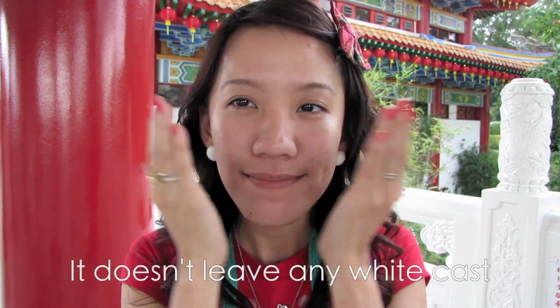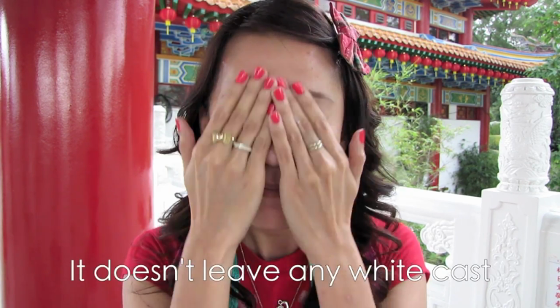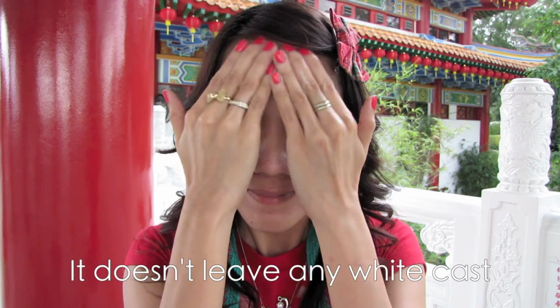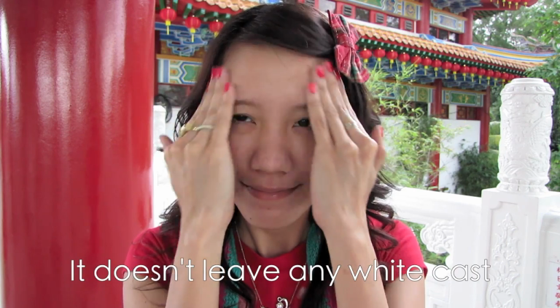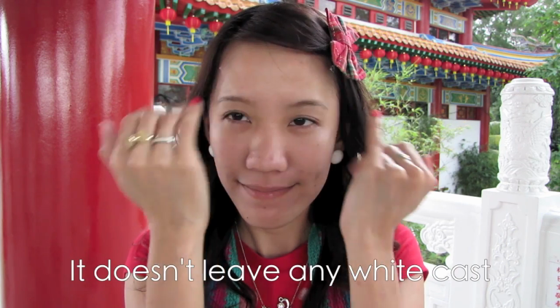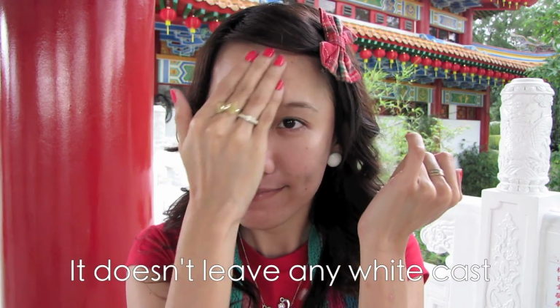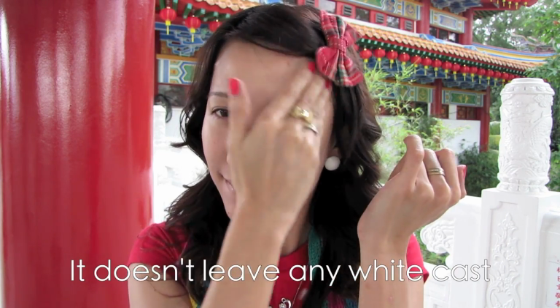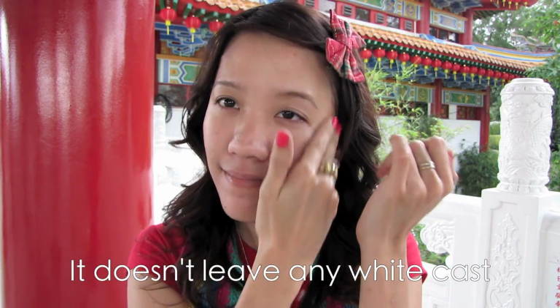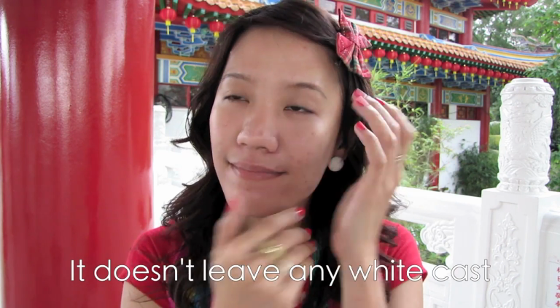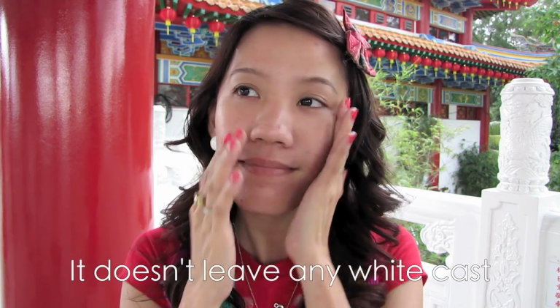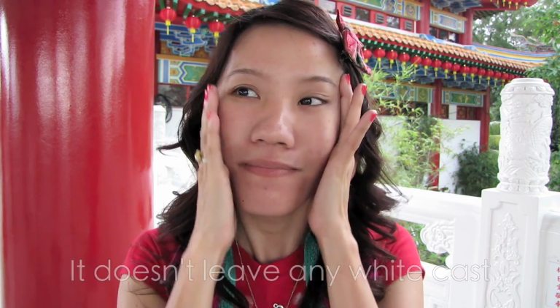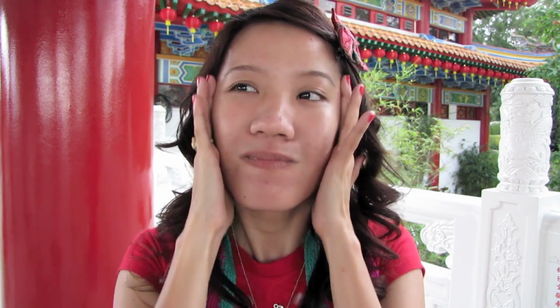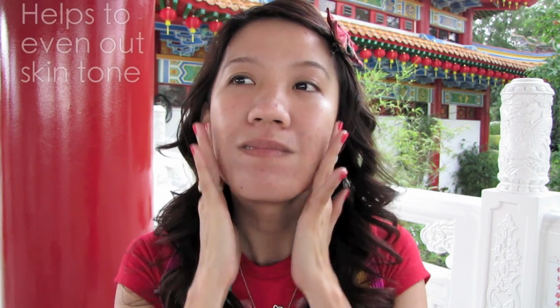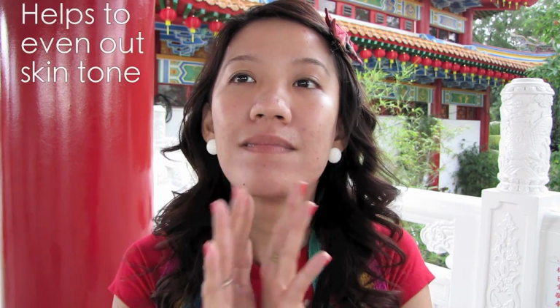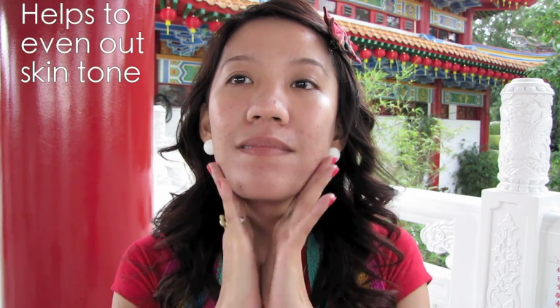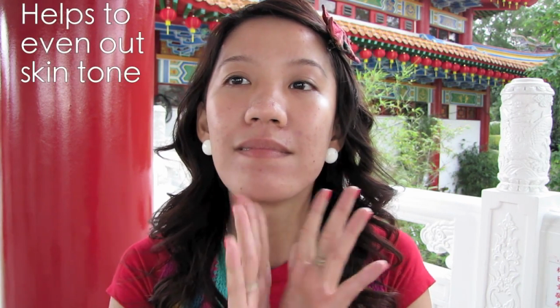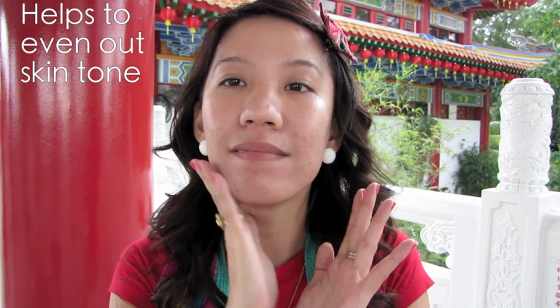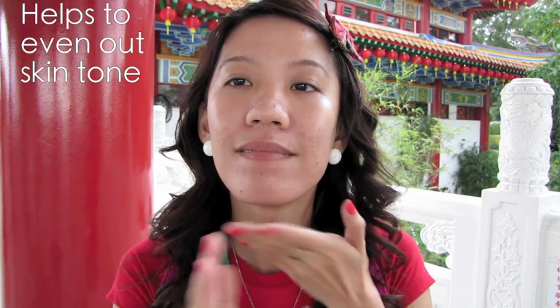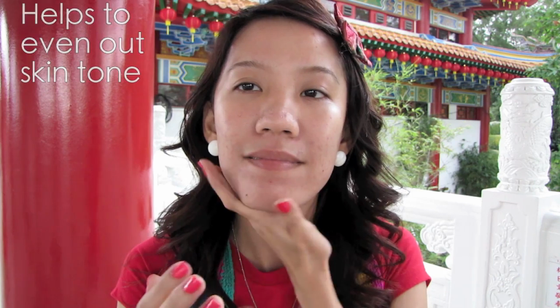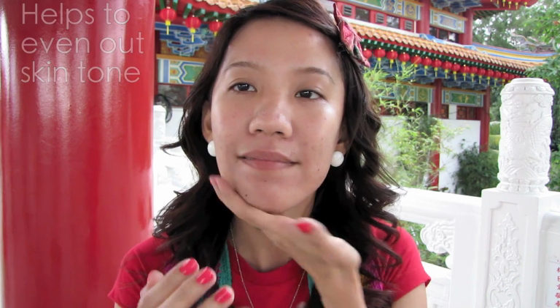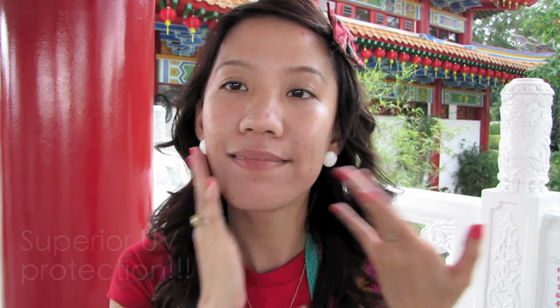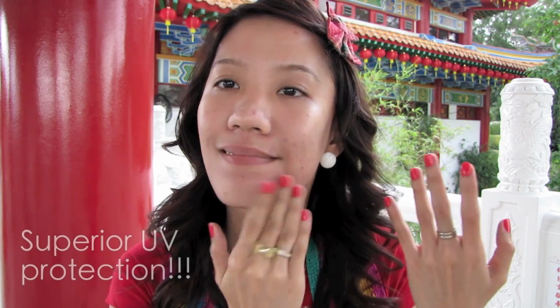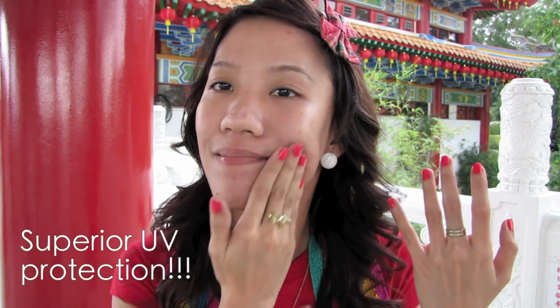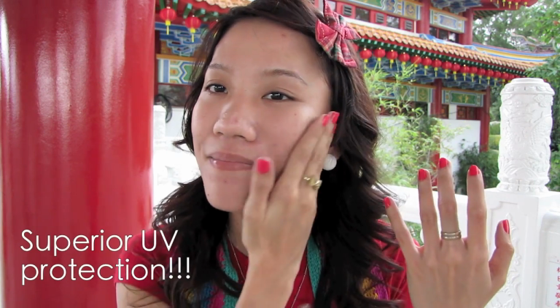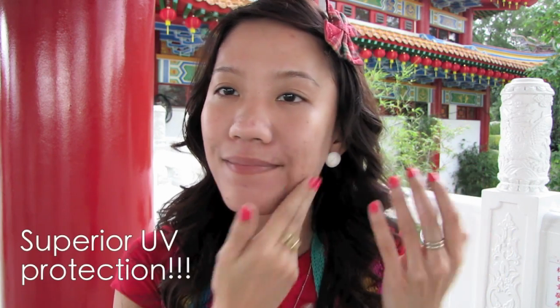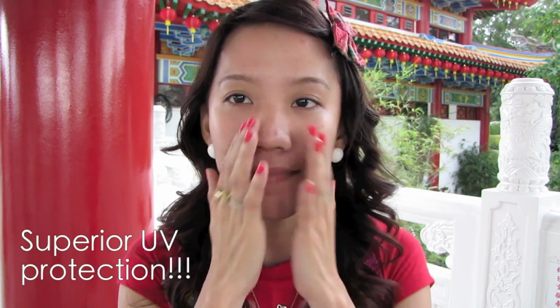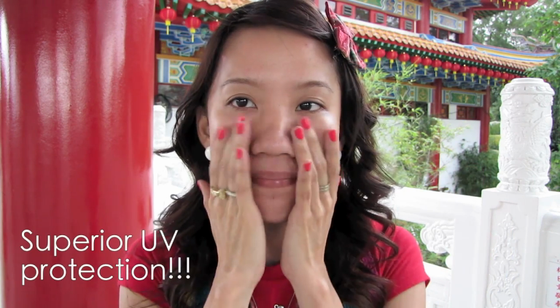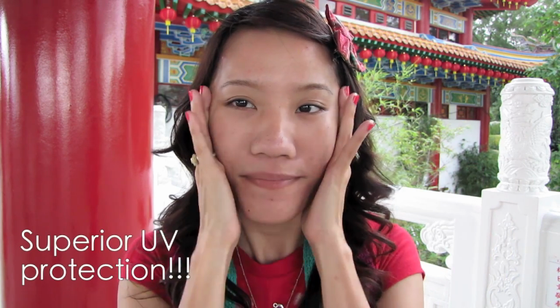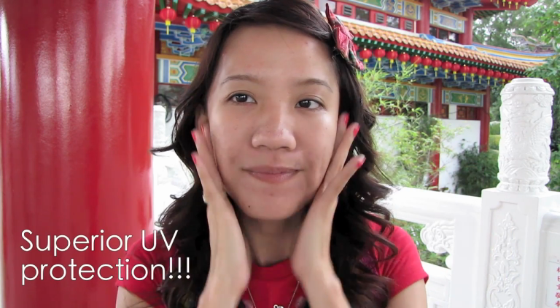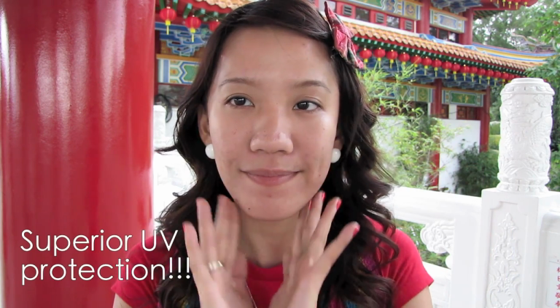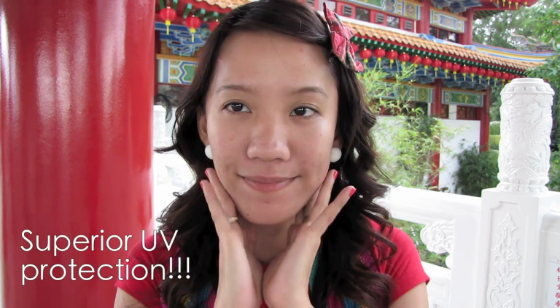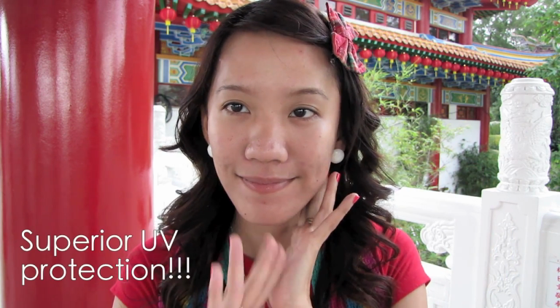During Chinese New Year, we can't run away from the scorching heat and sun. So with the SPF 50, it's going to protect your skin from burning.